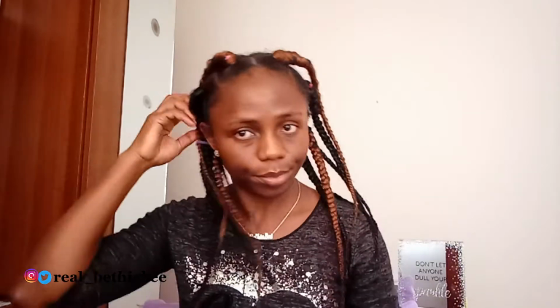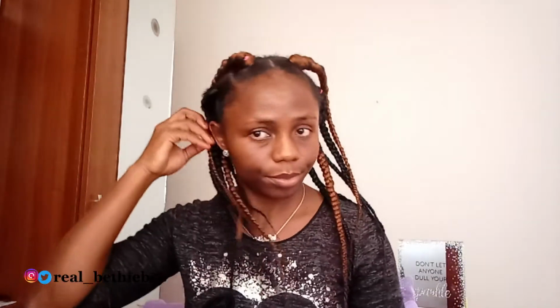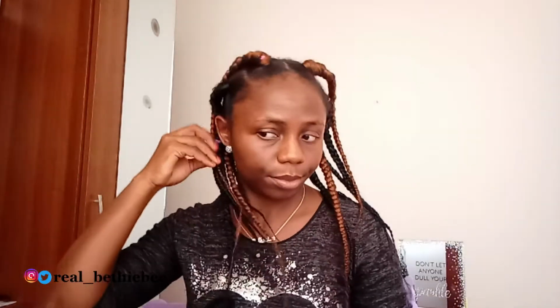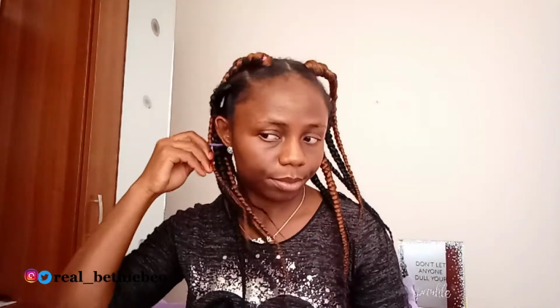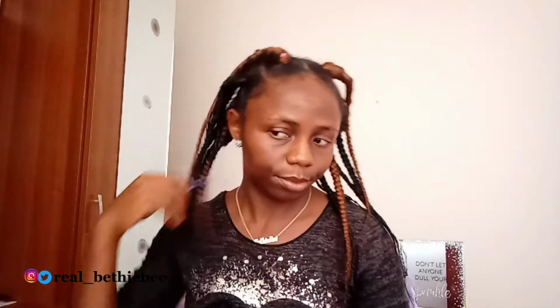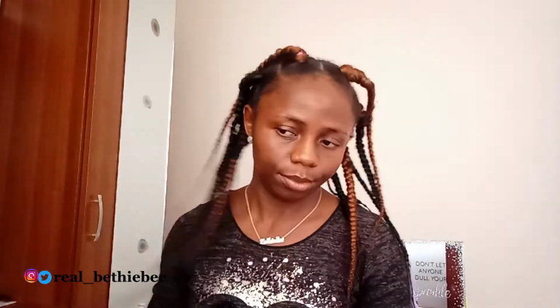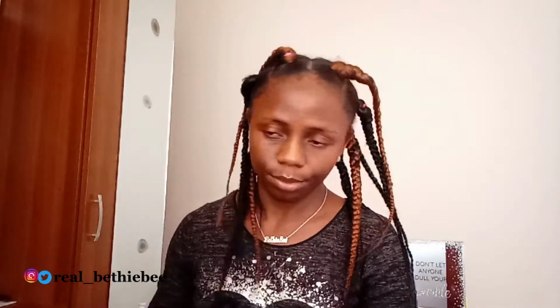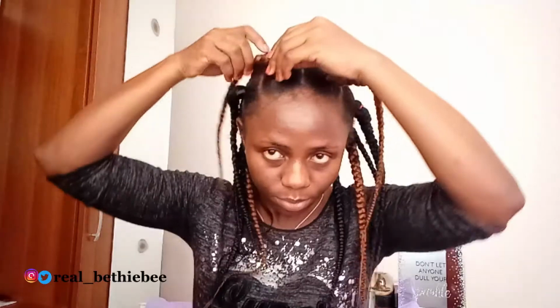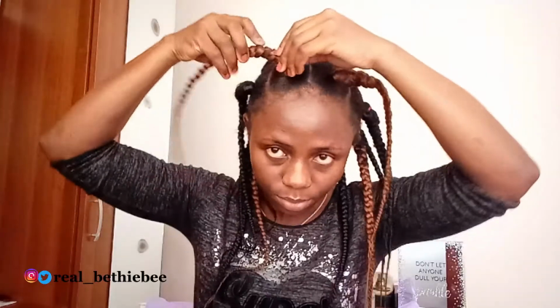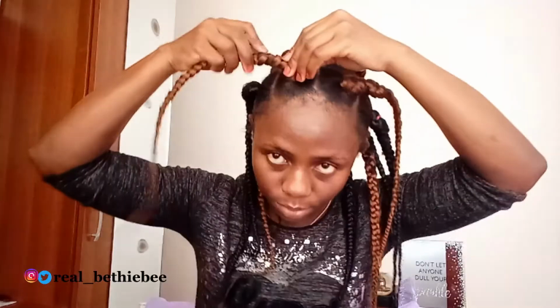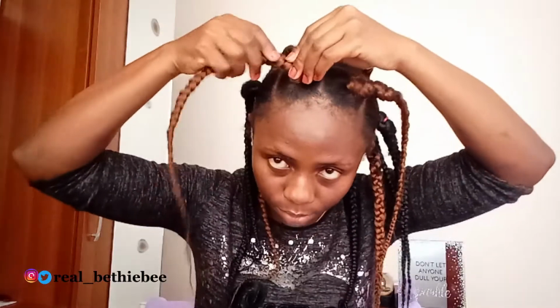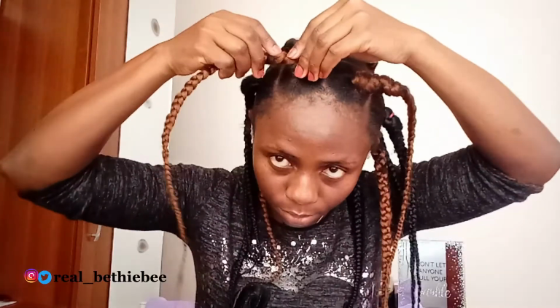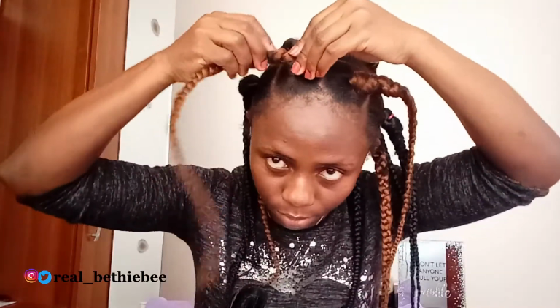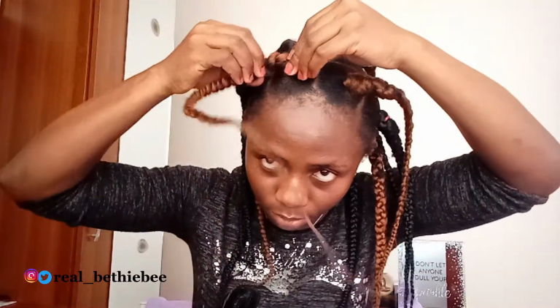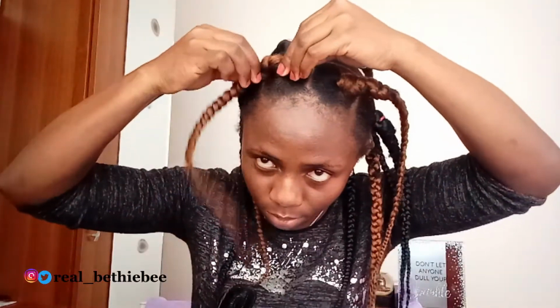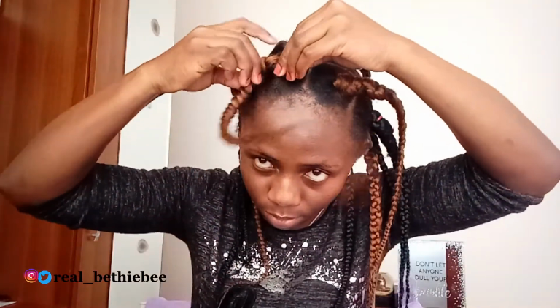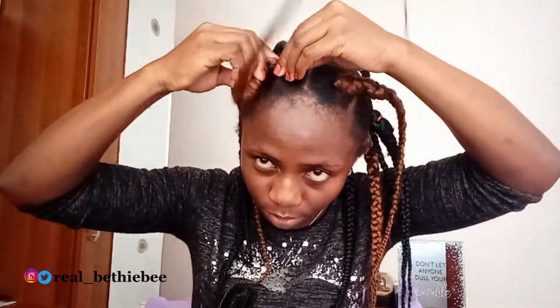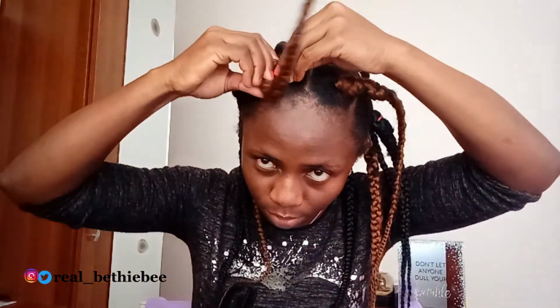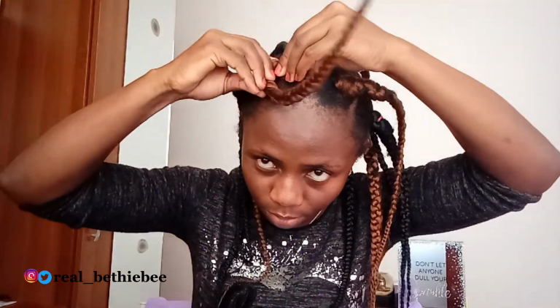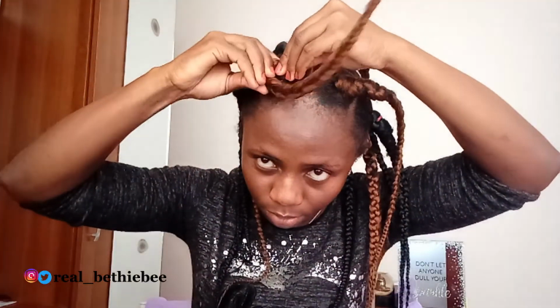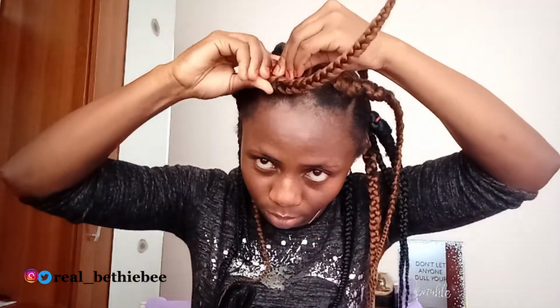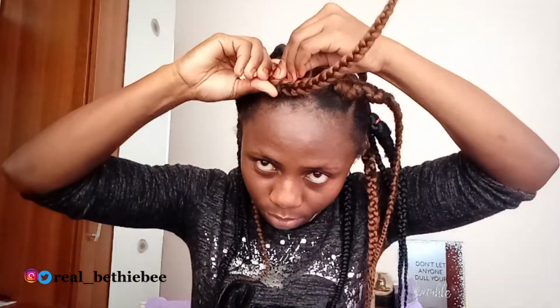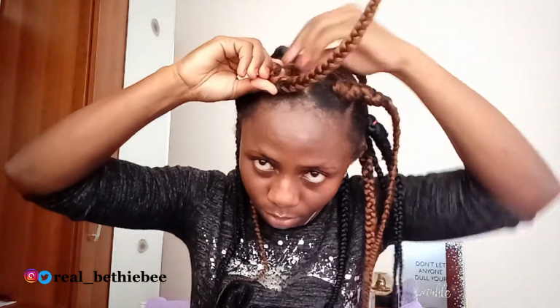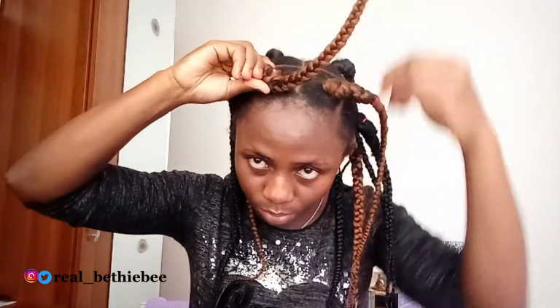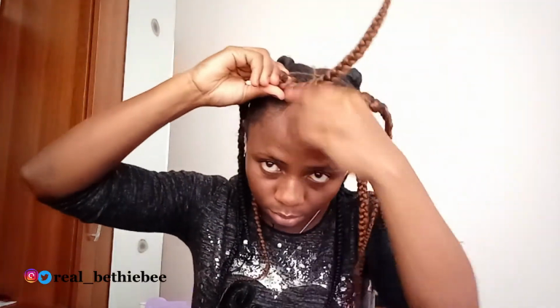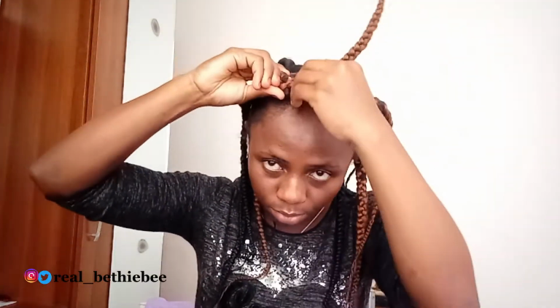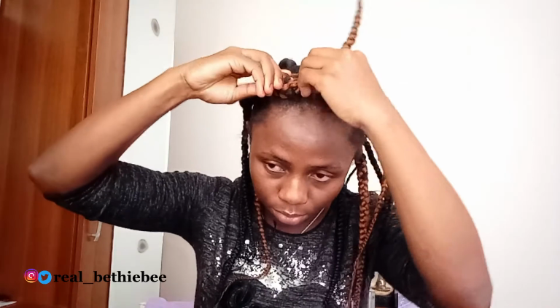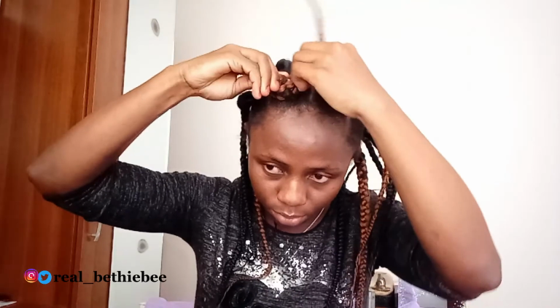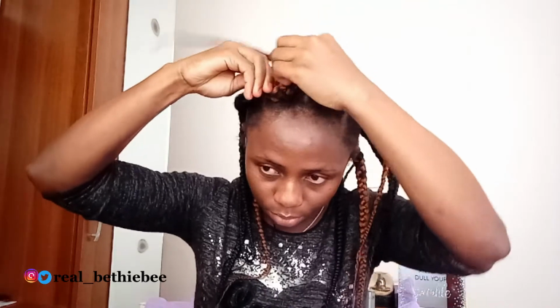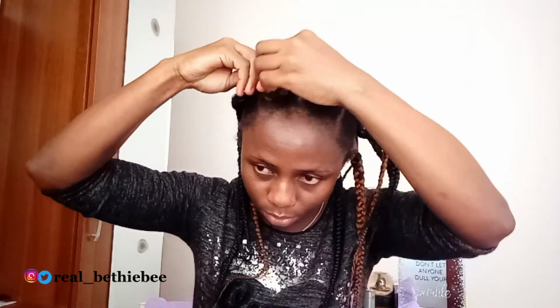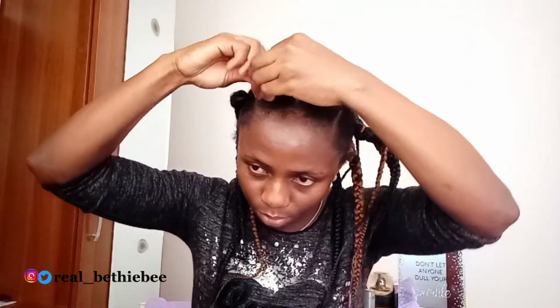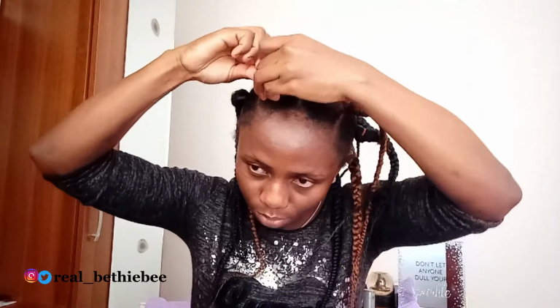The final step is to tuck in each braid in a circular motion.